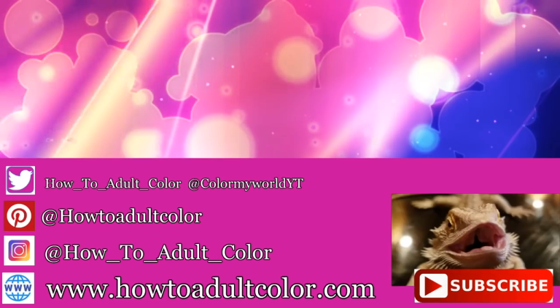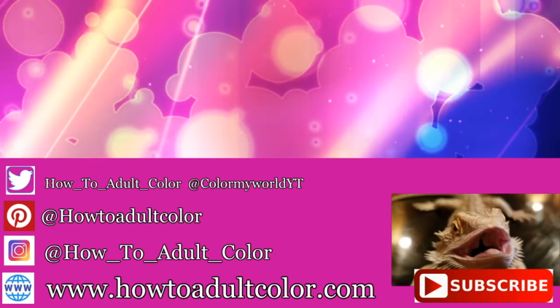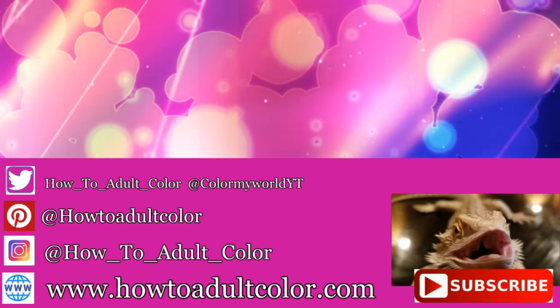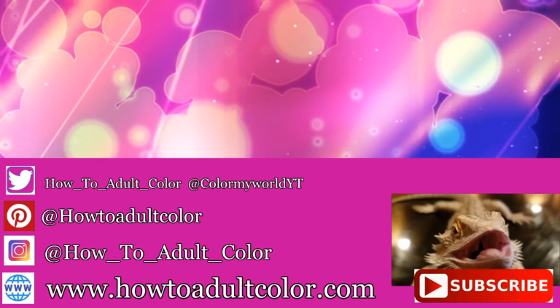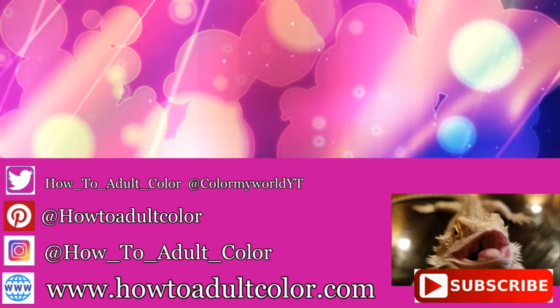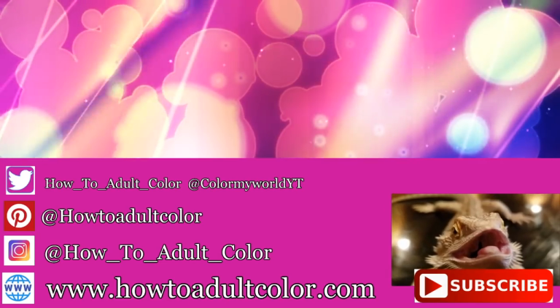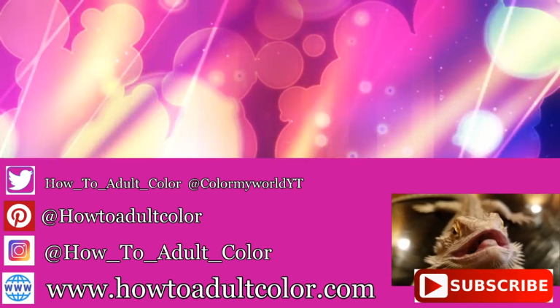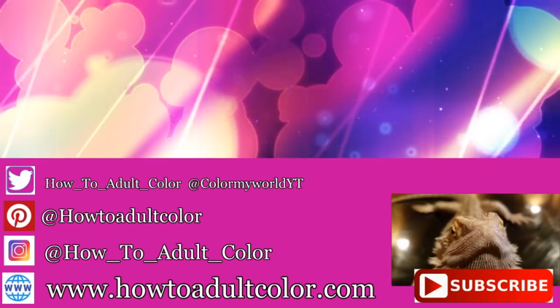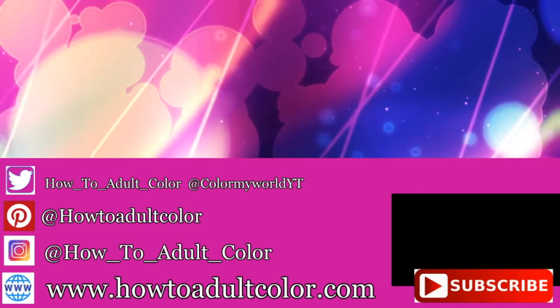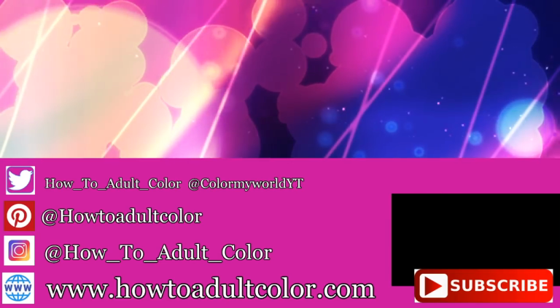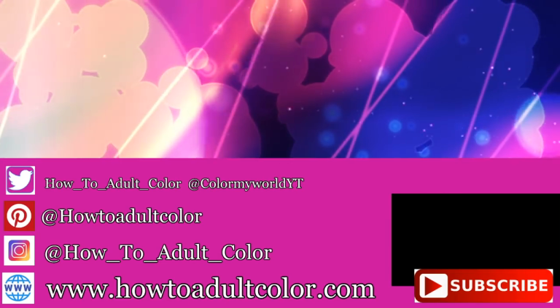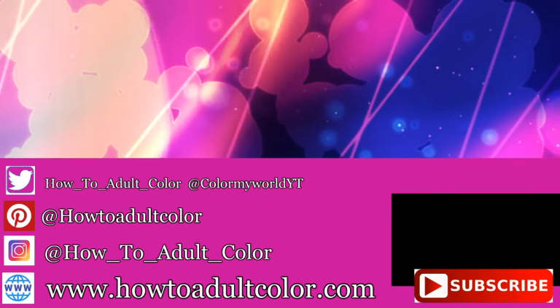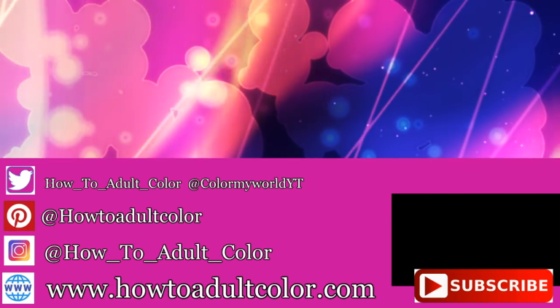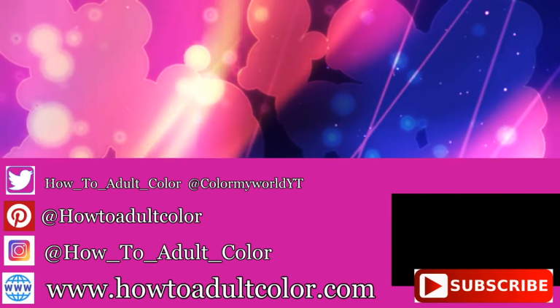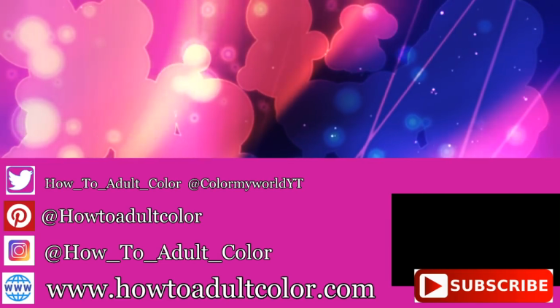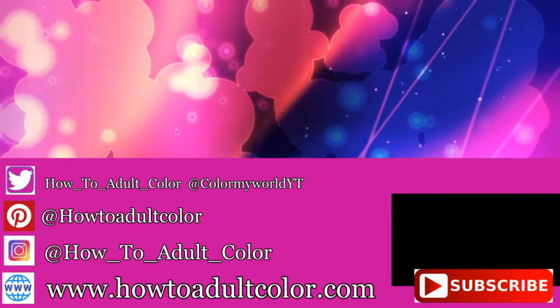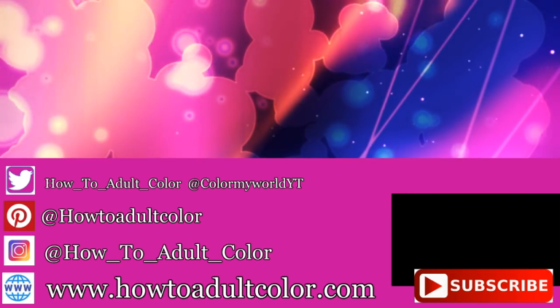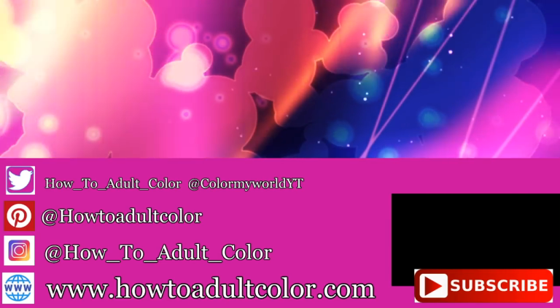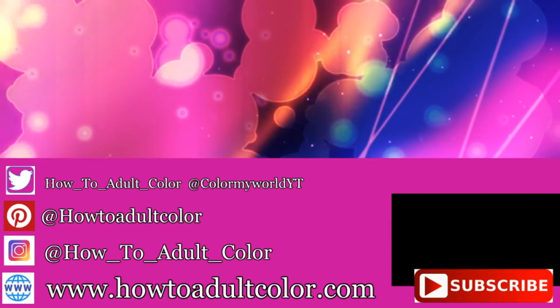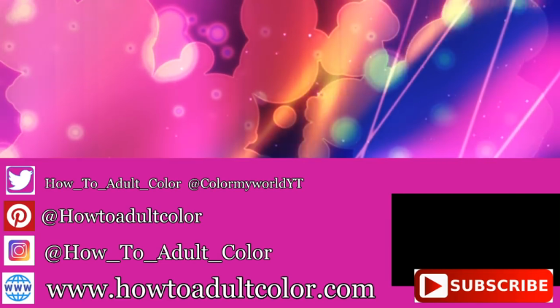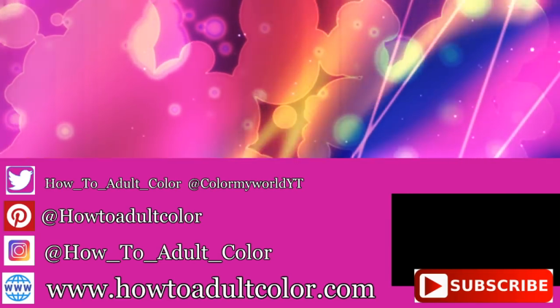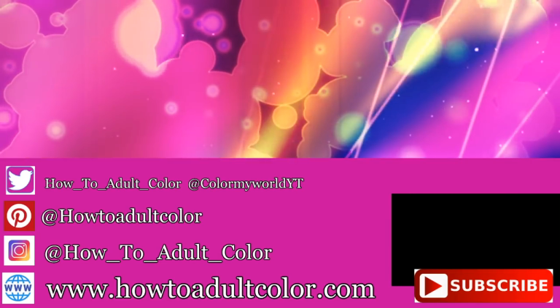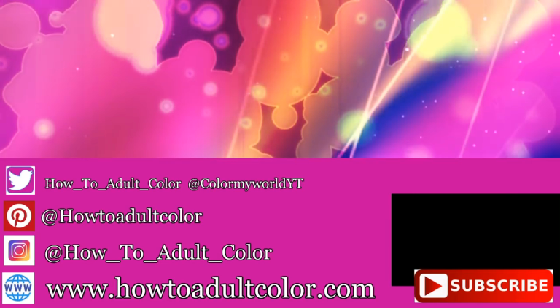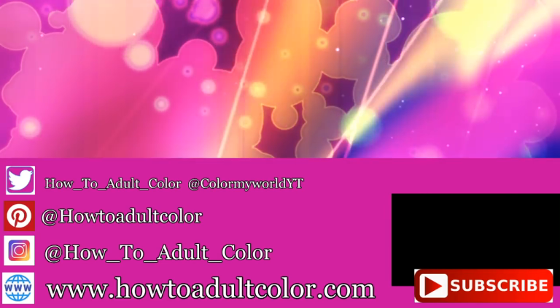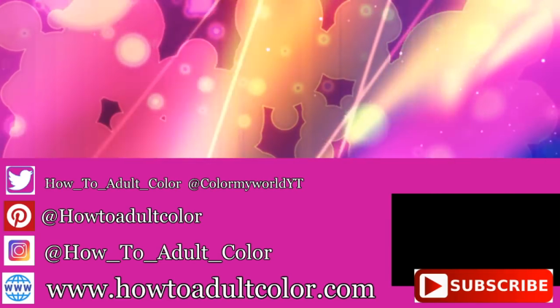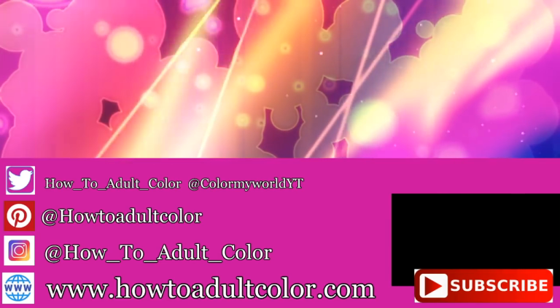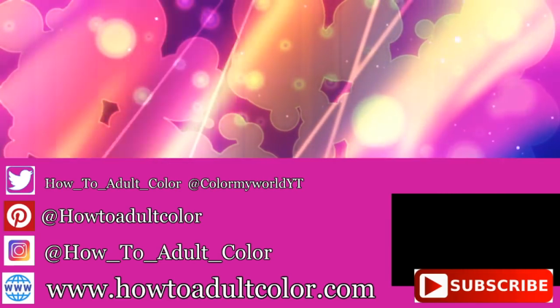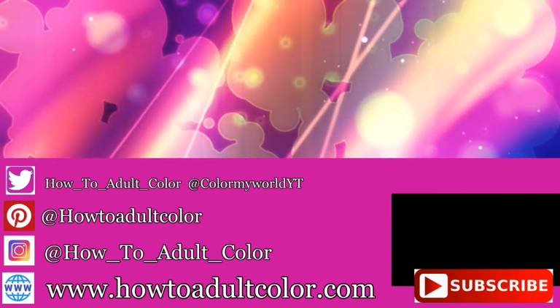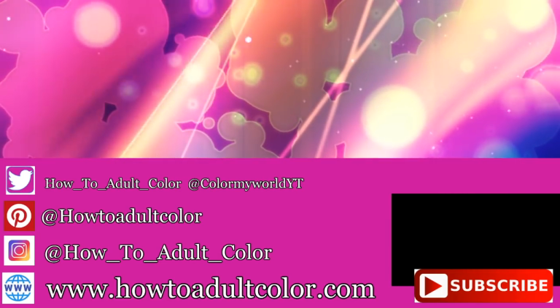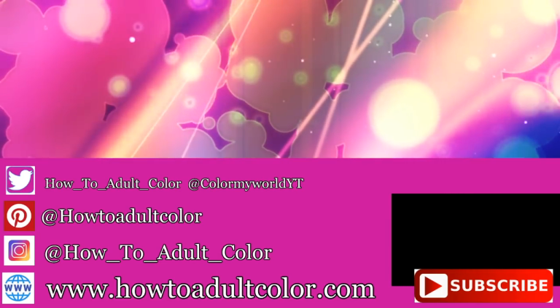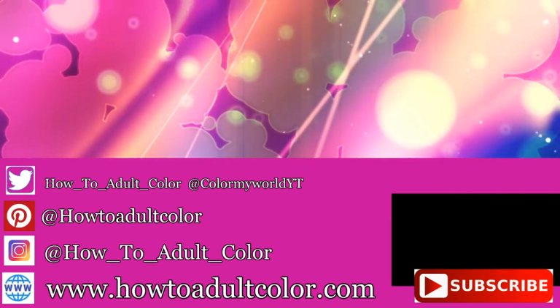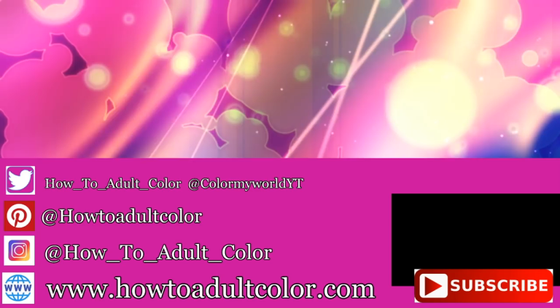To see more, hit that like and subscribe, and don't forget to ring that bell.